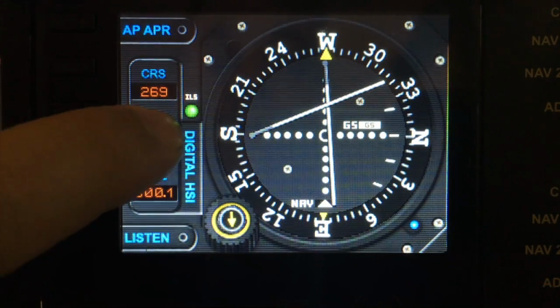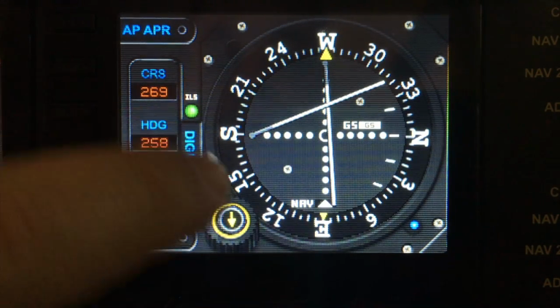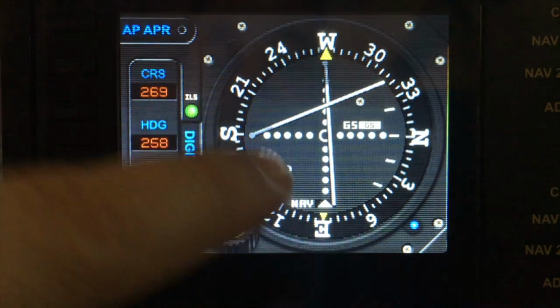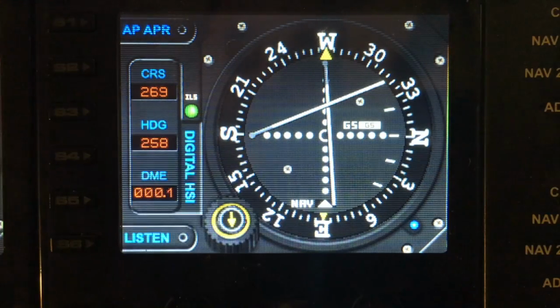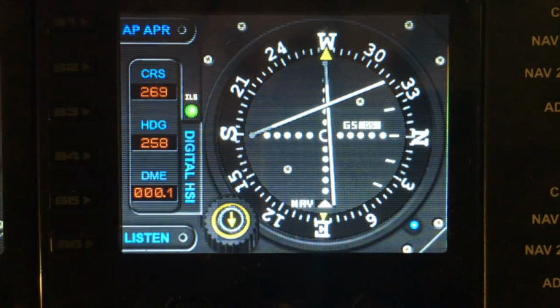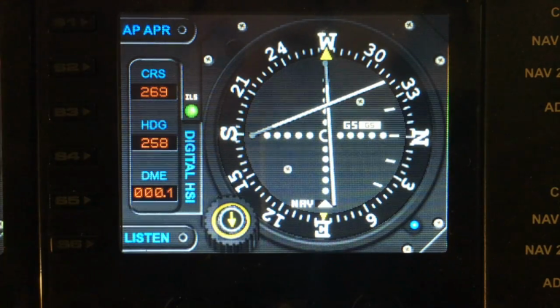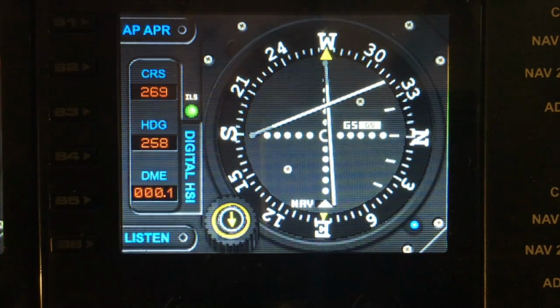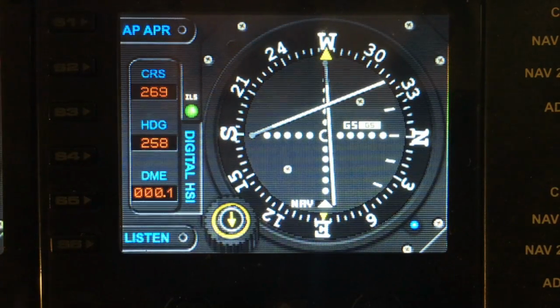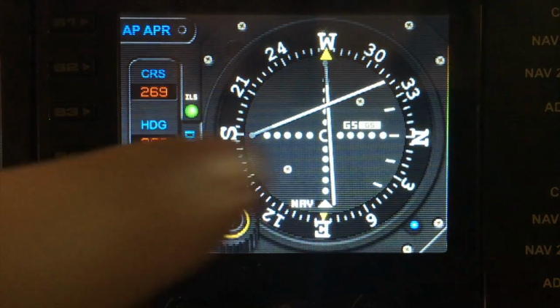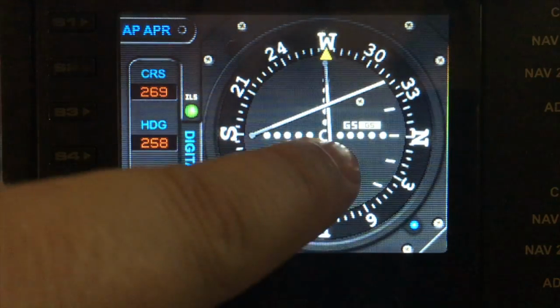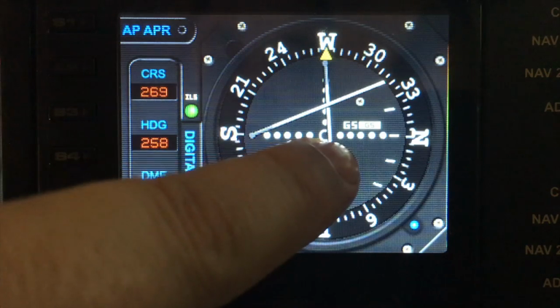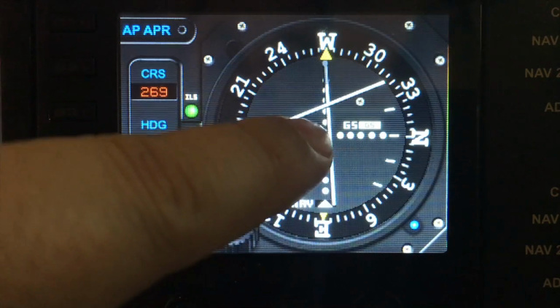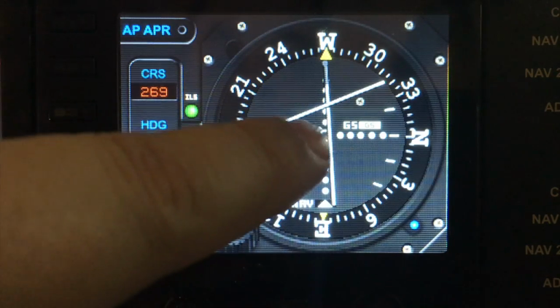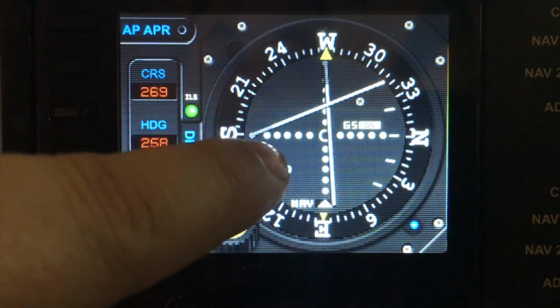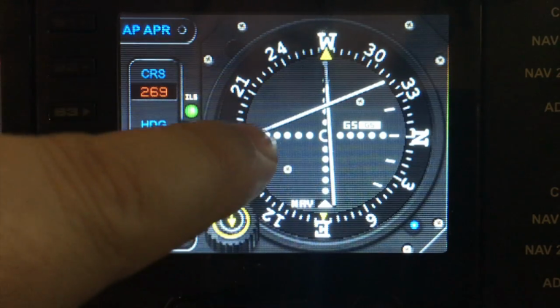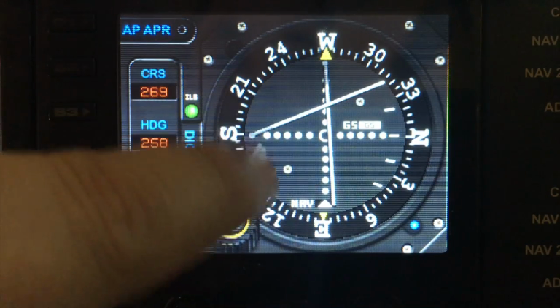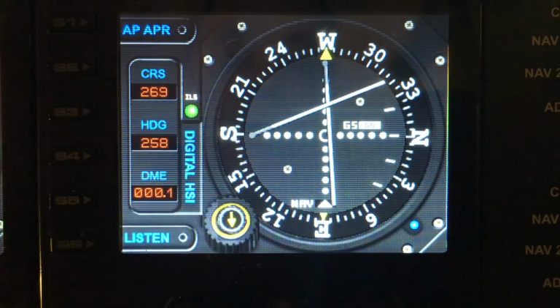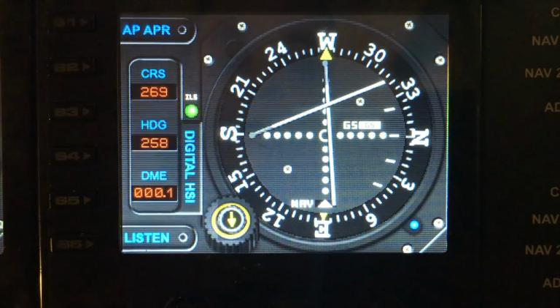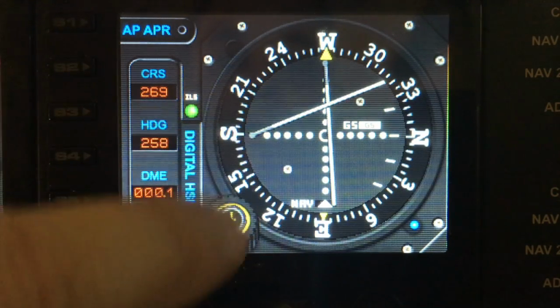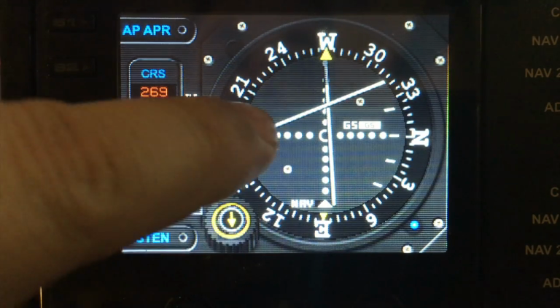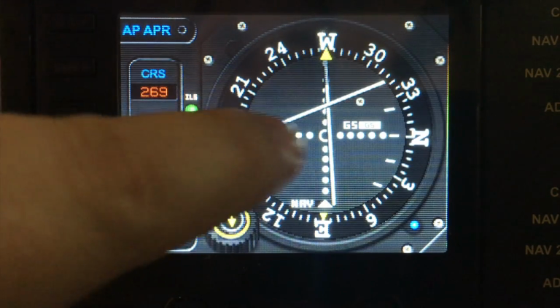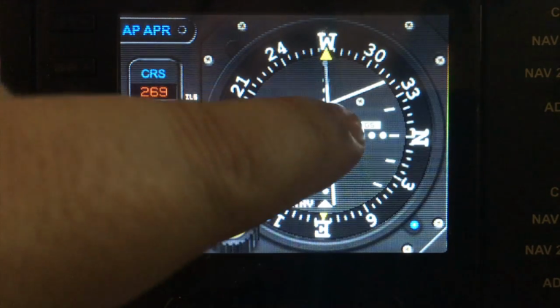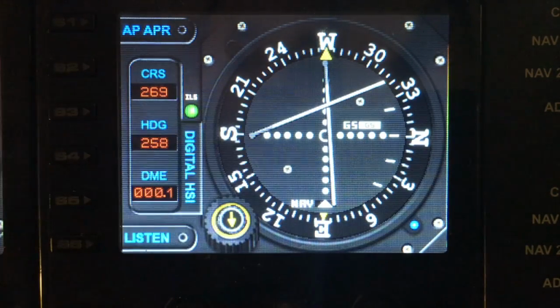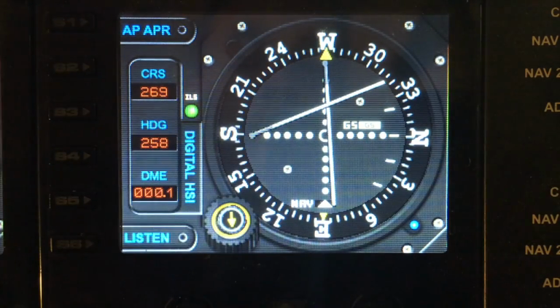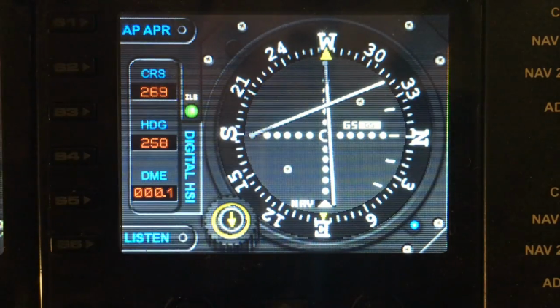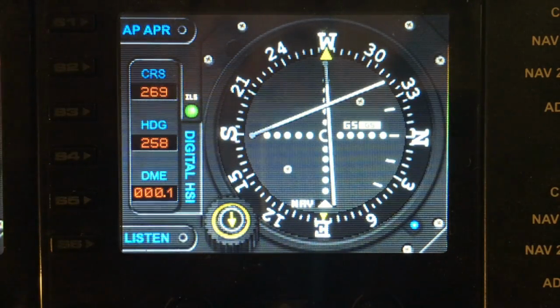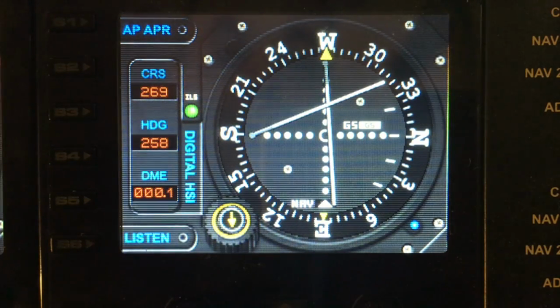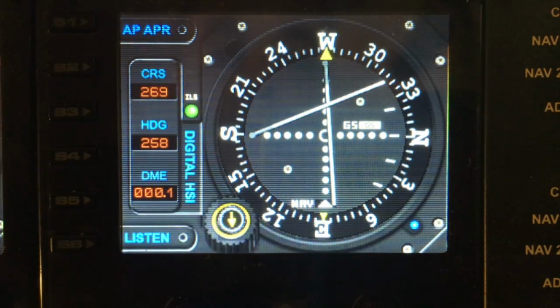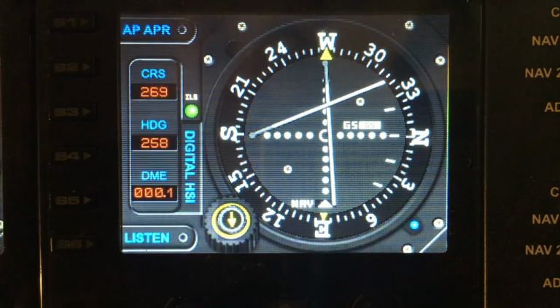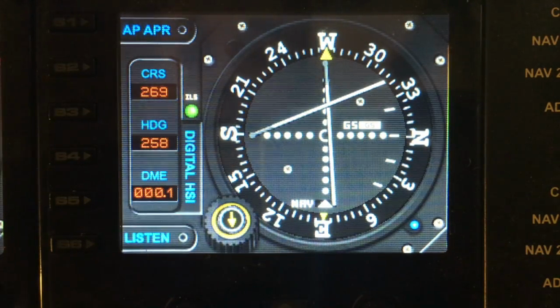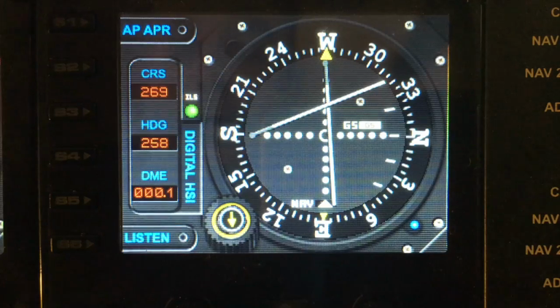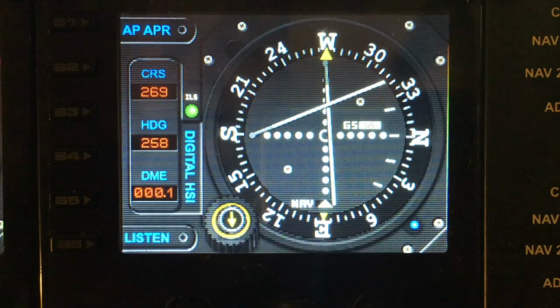Now, I'm currently sitting on the runway. I'm slightly off centre and I'm before the ILS locator, so it's showing me actually way below the glide slope currently.